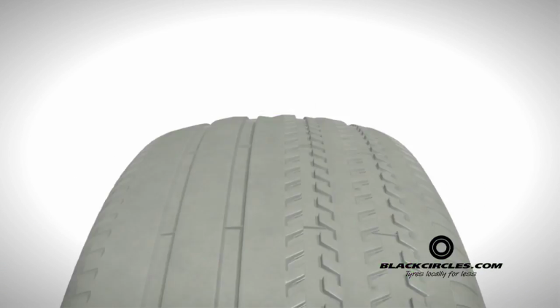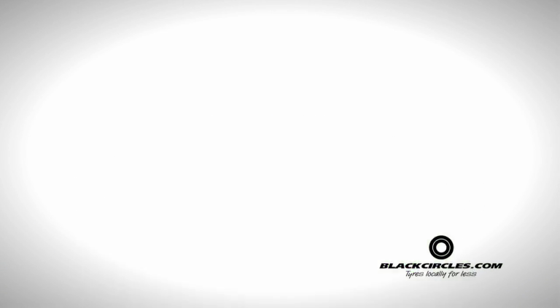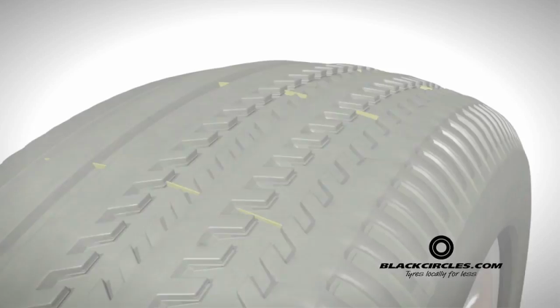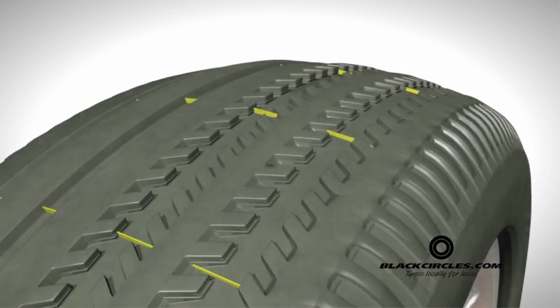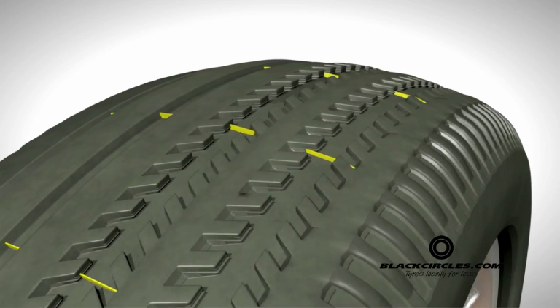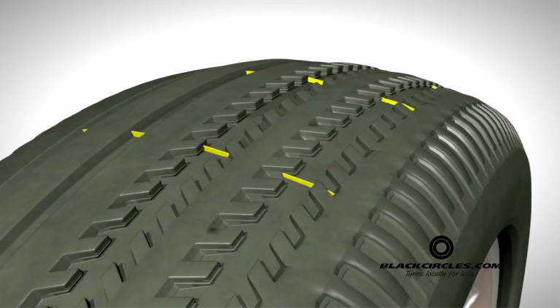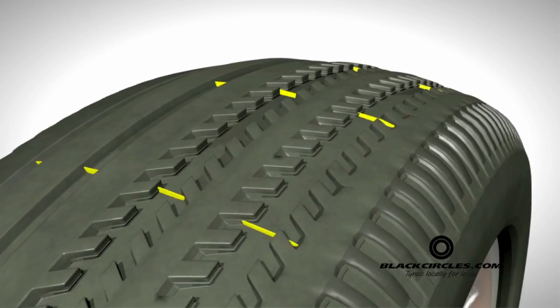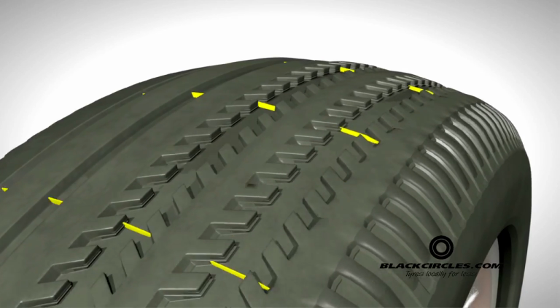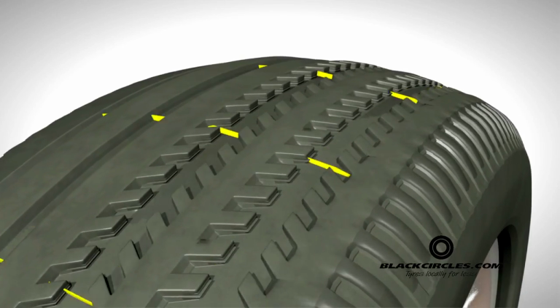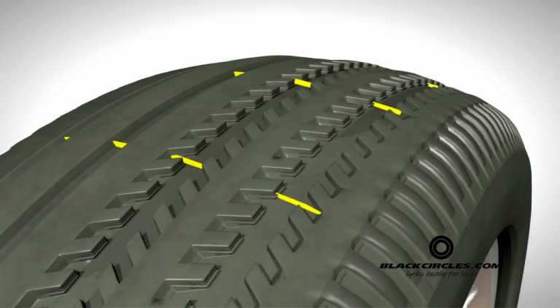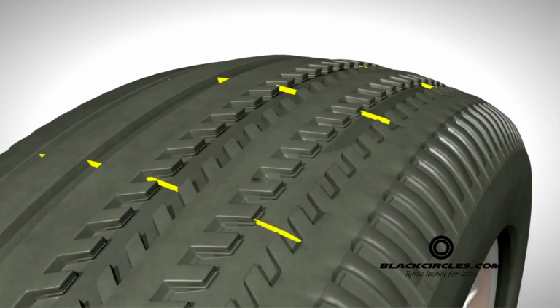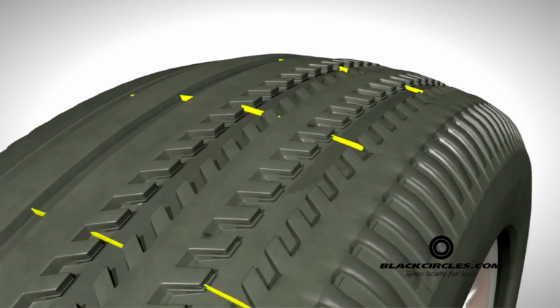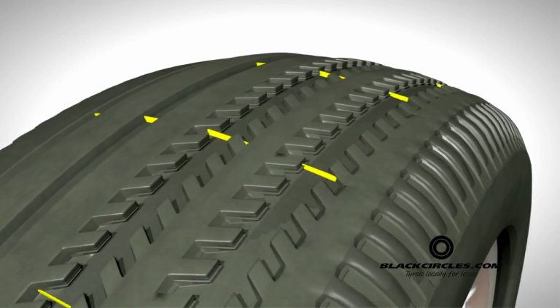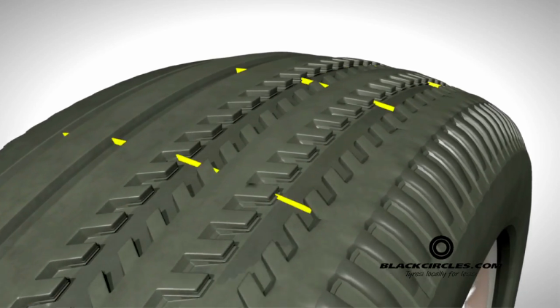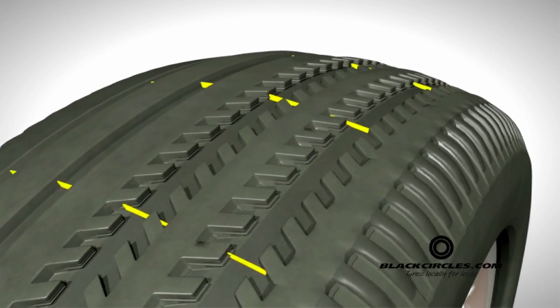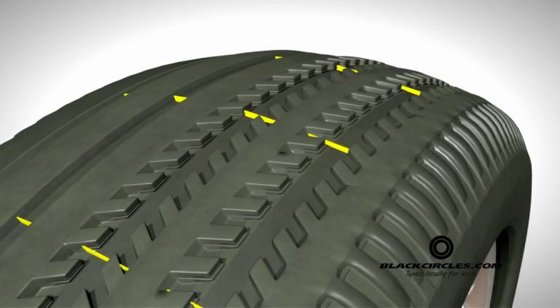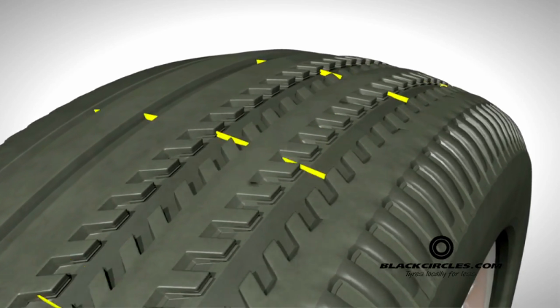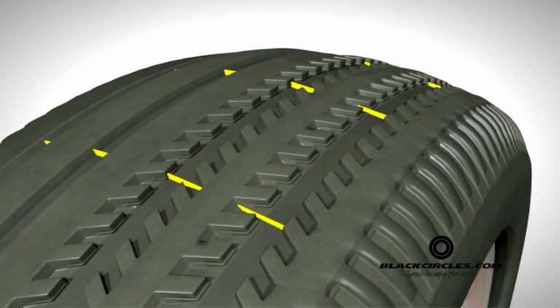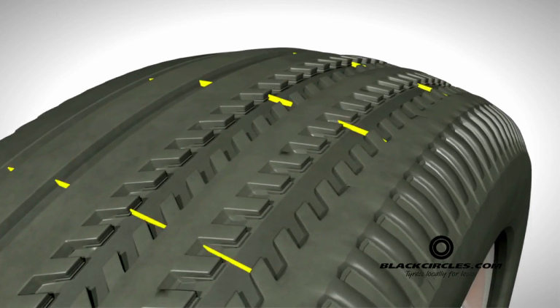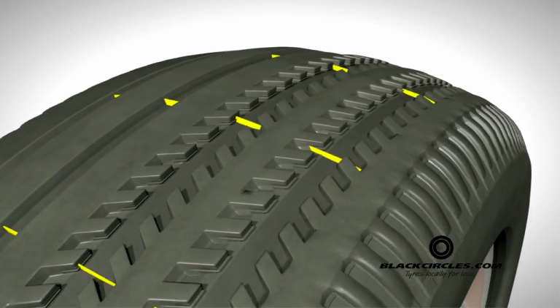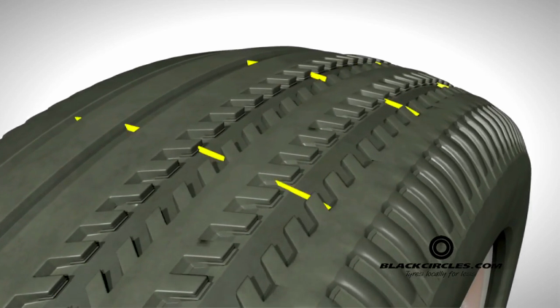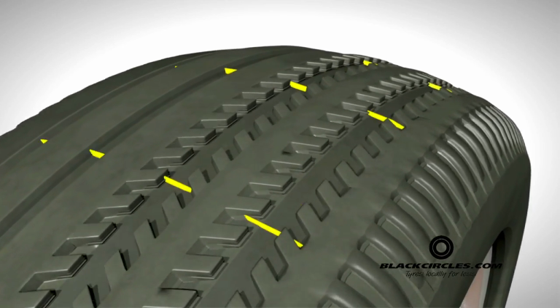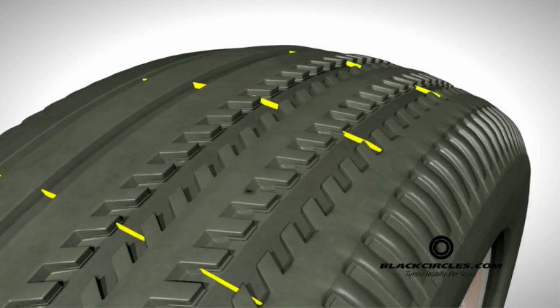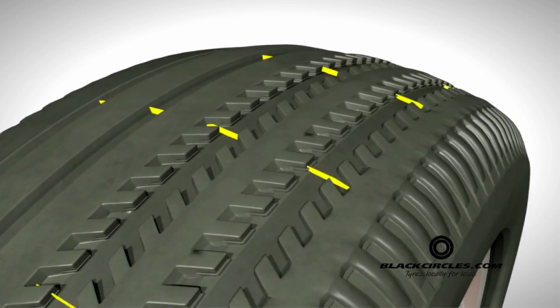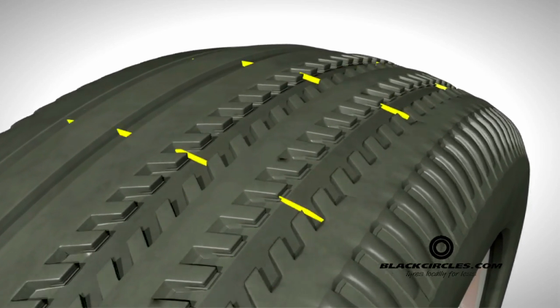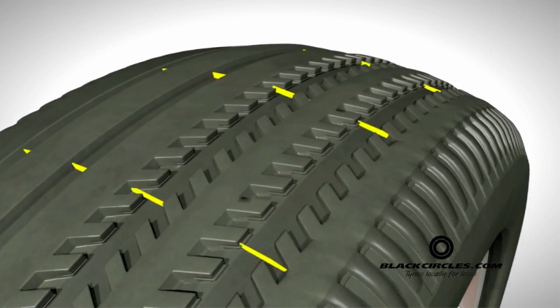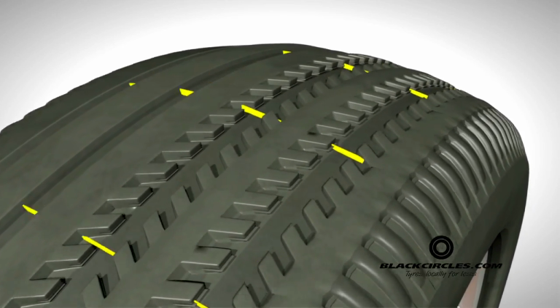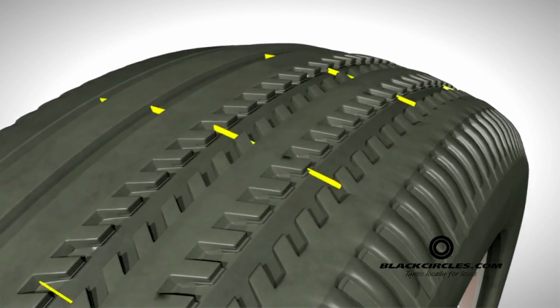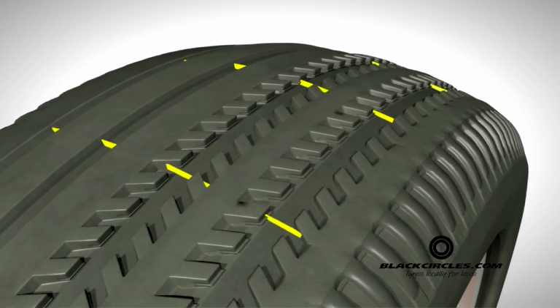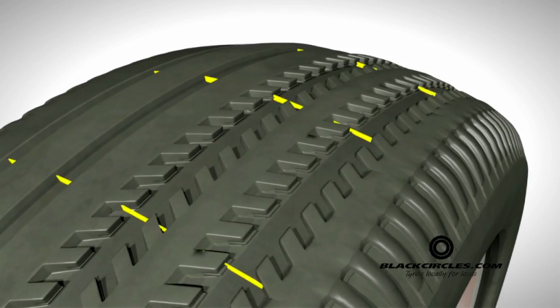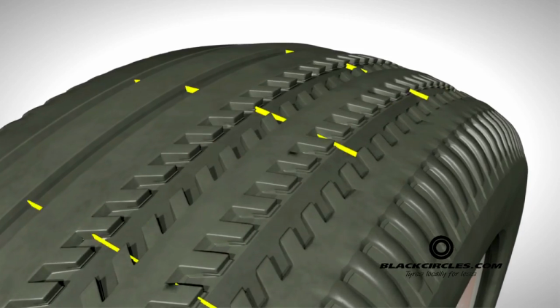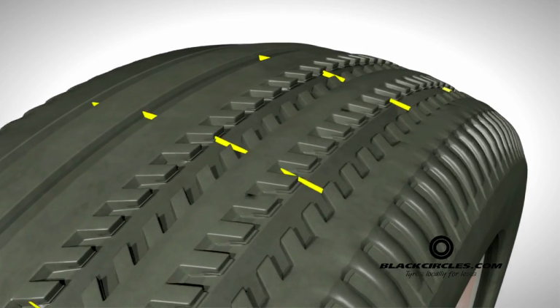To help you monitor your tyre's tread depth, tyres are manufactured with the Tread Wear Indicator in the grooves of the tyre.